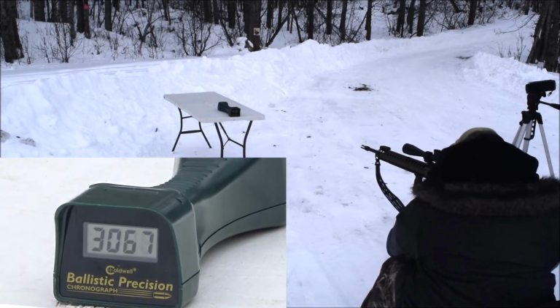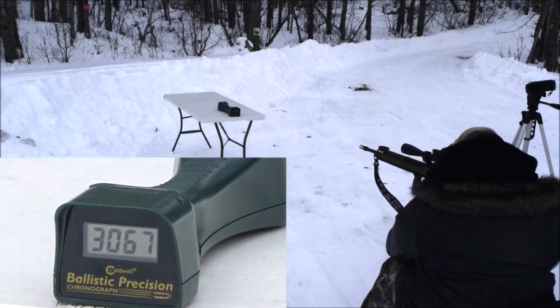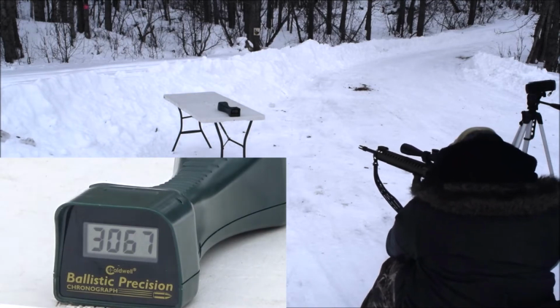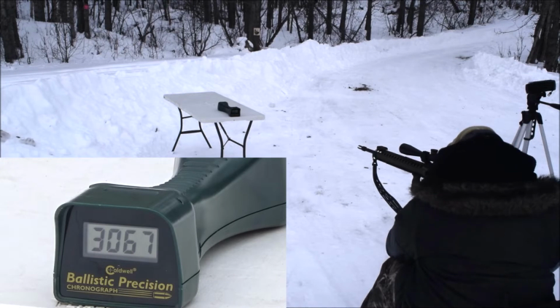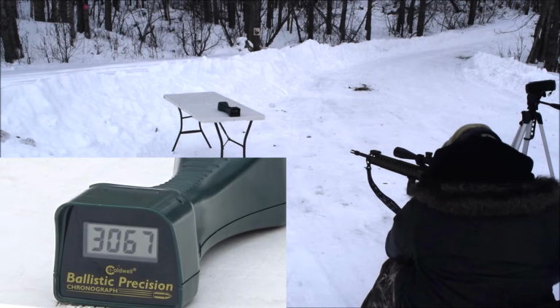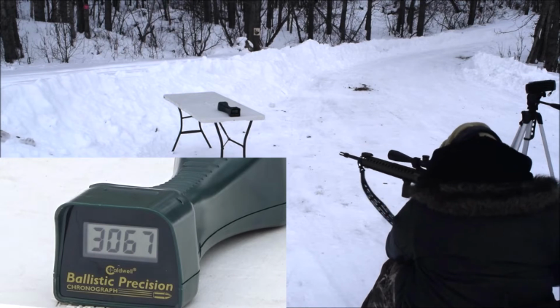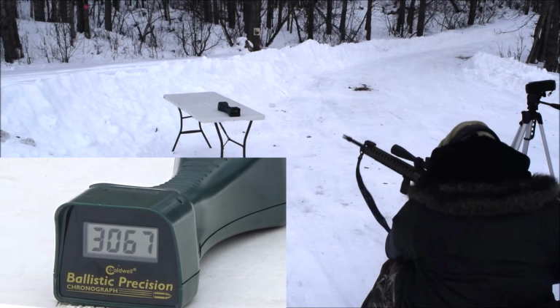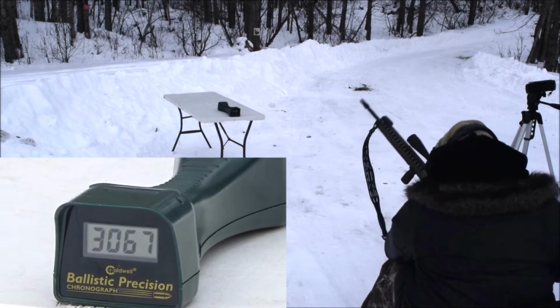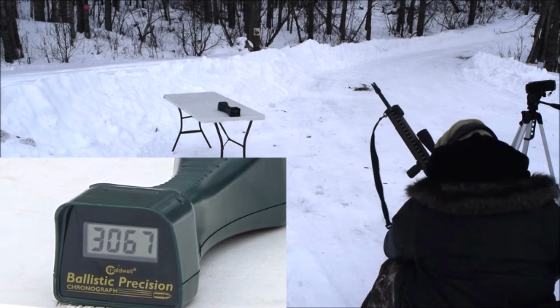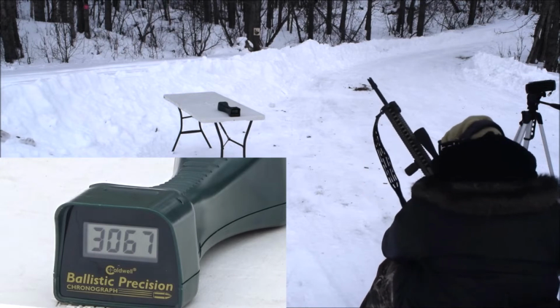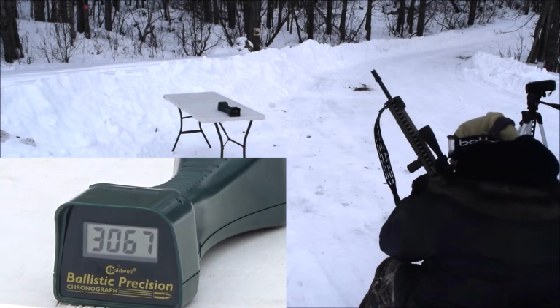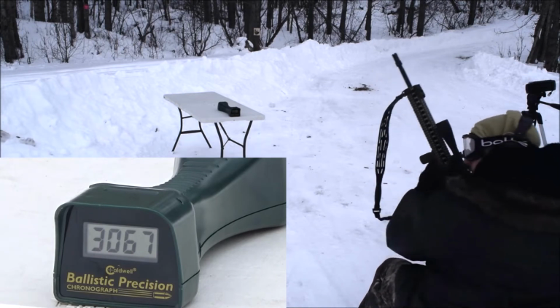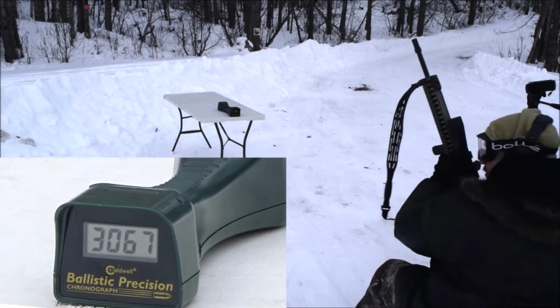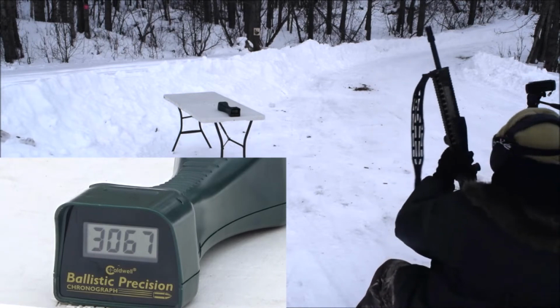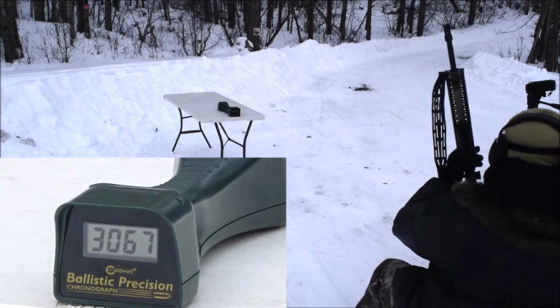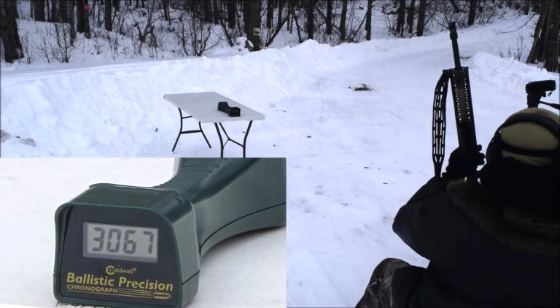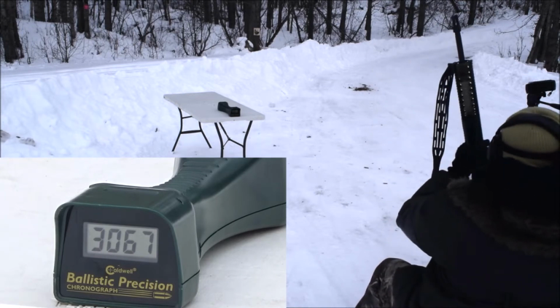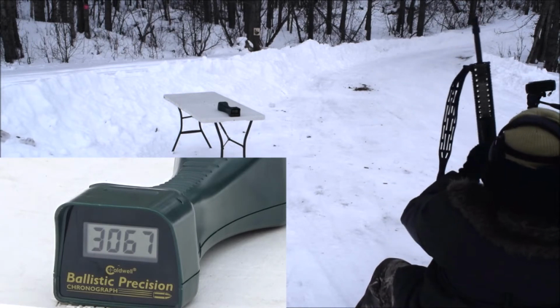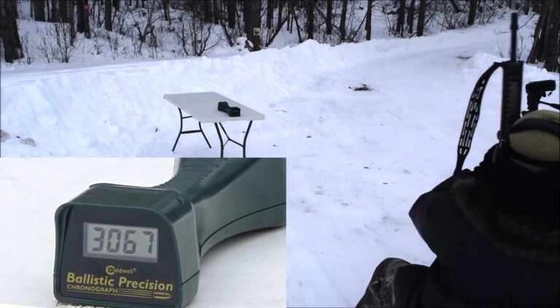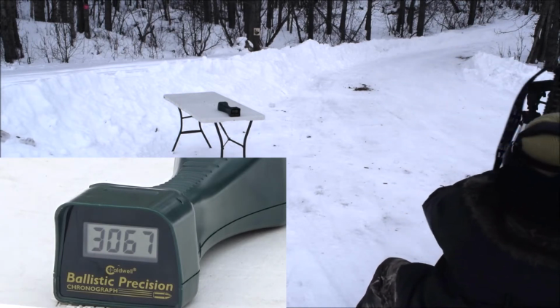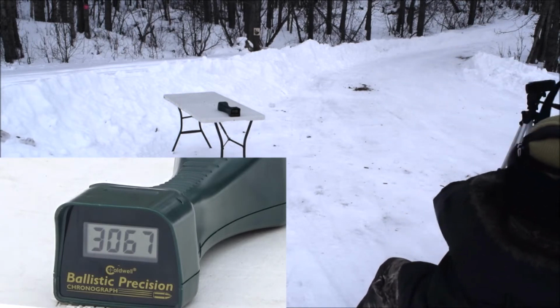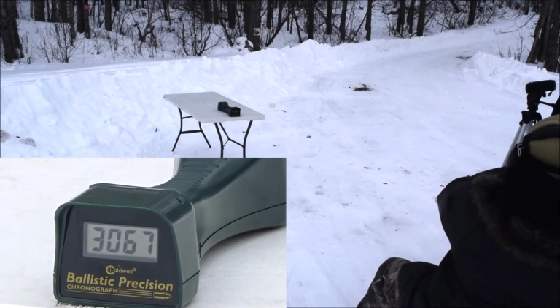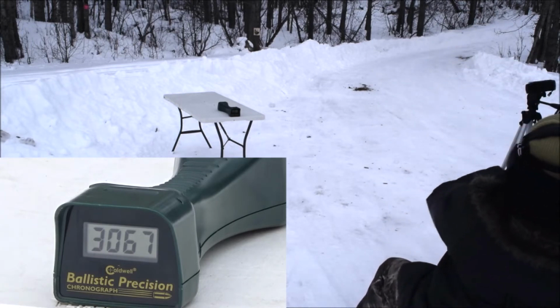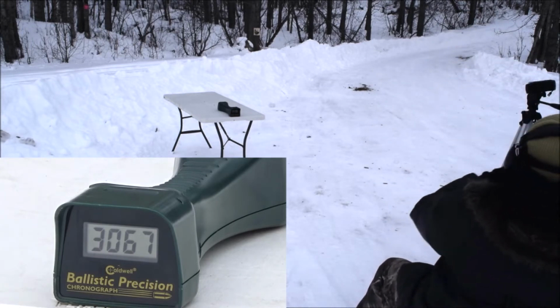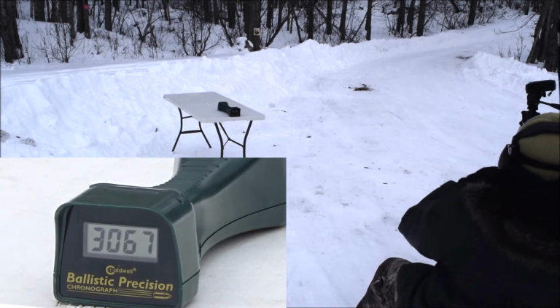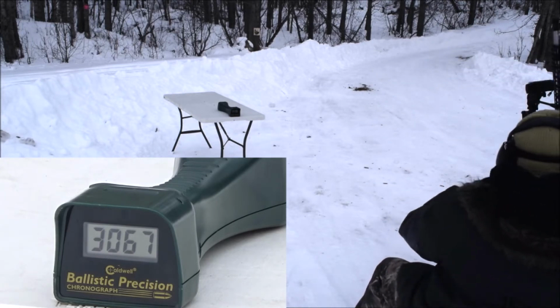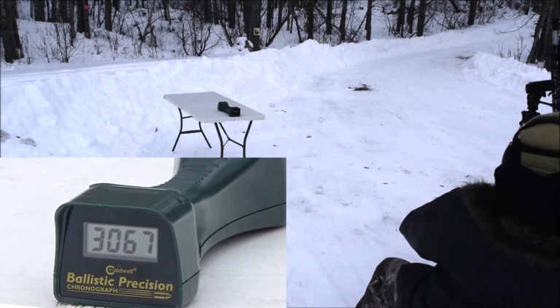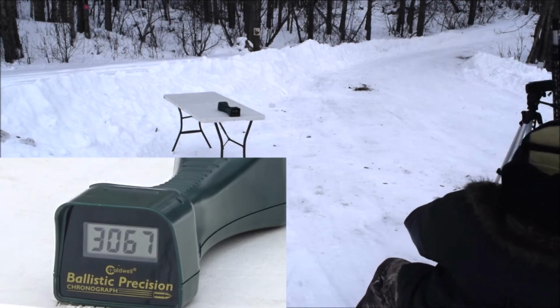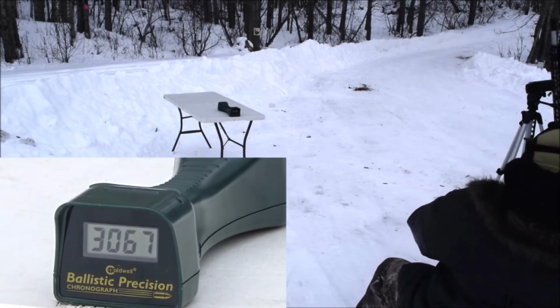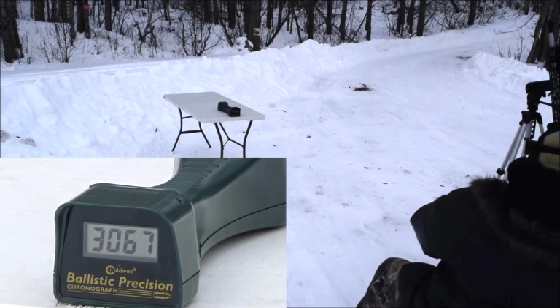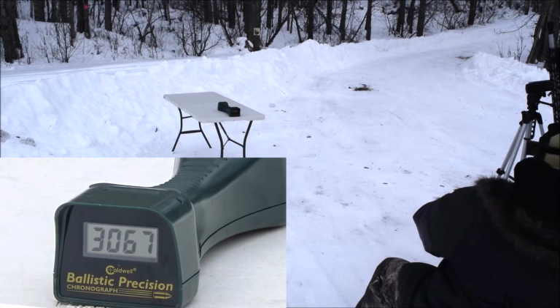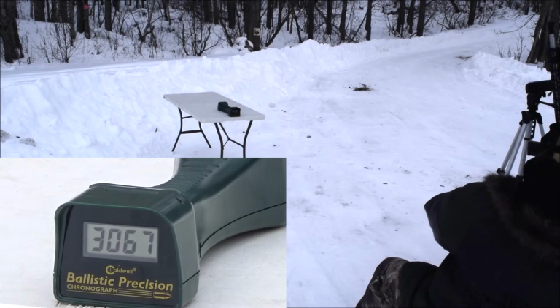3,067. Well that wasn't bad. It was pretty consistent. Not bad for rifle ammo.